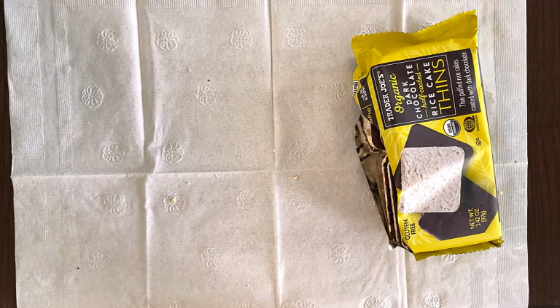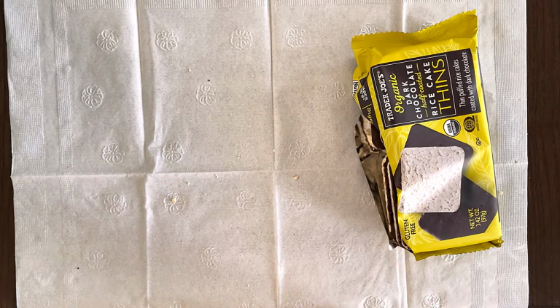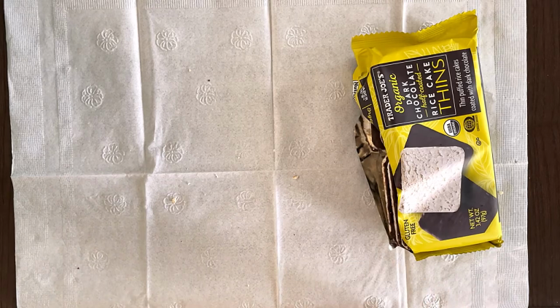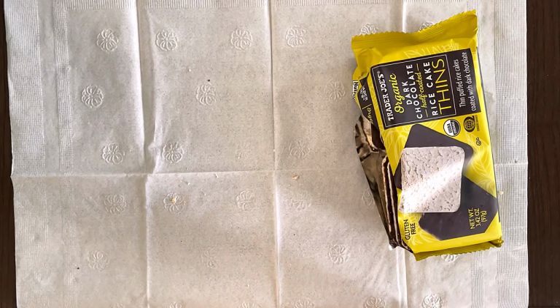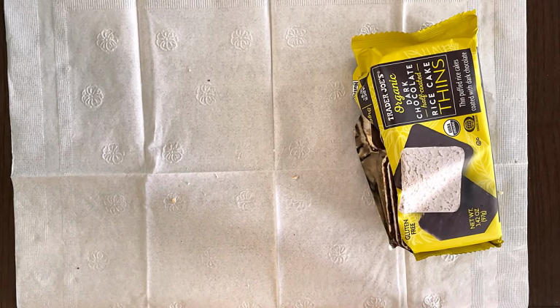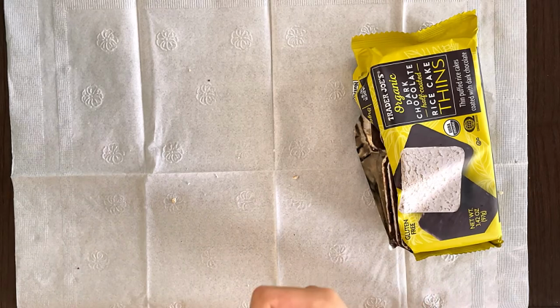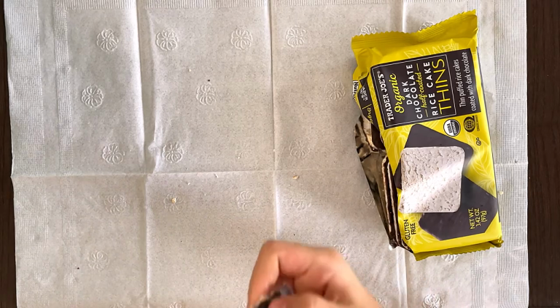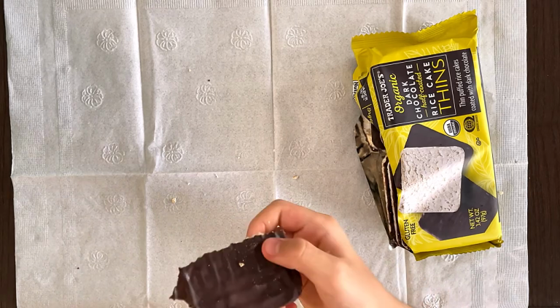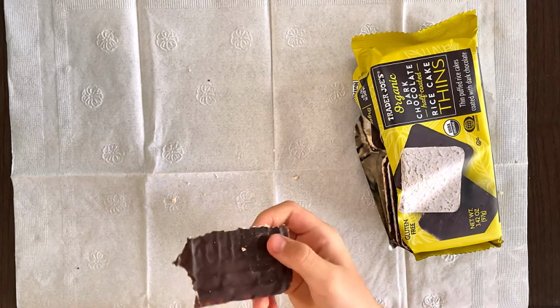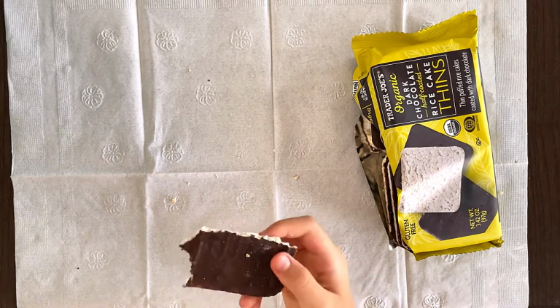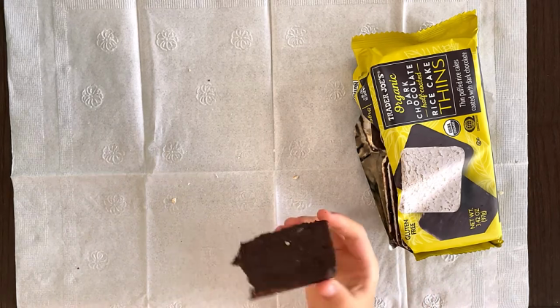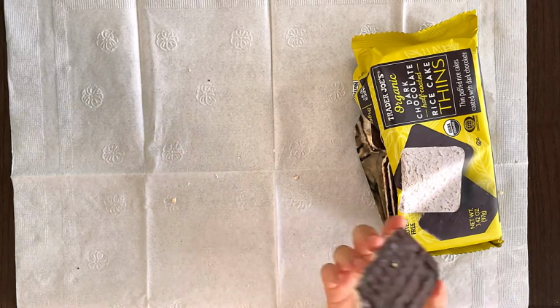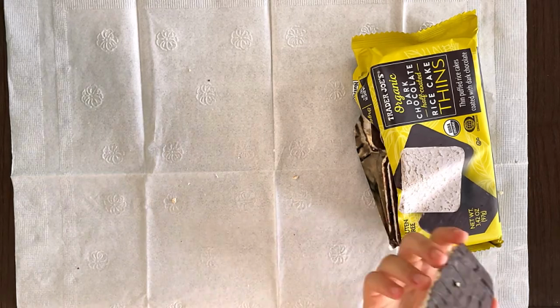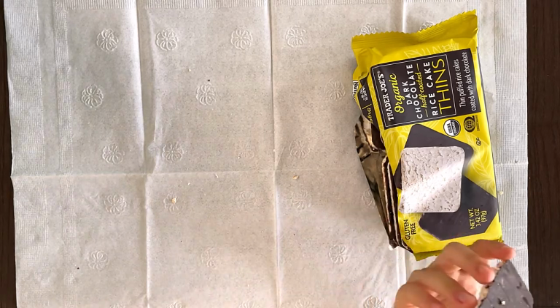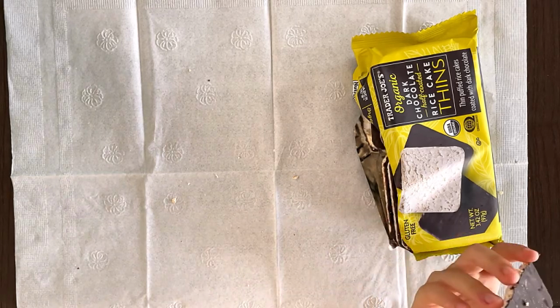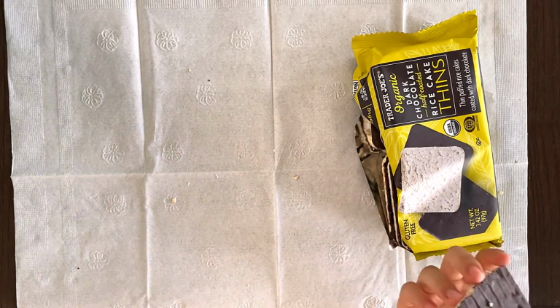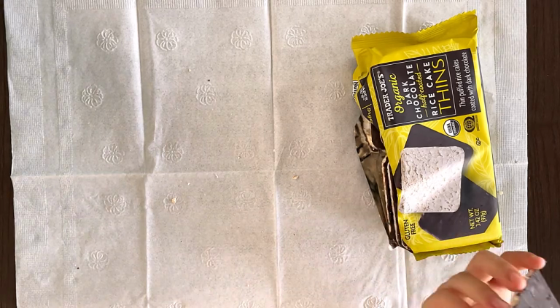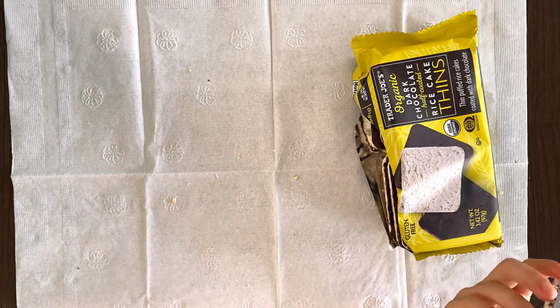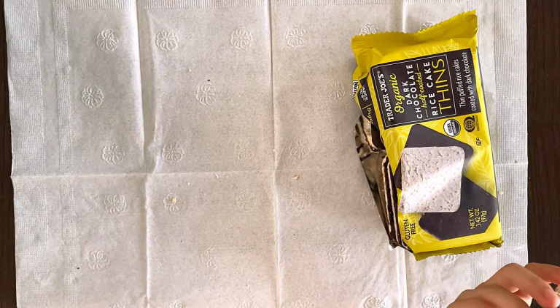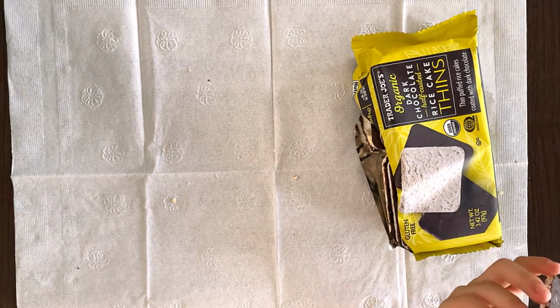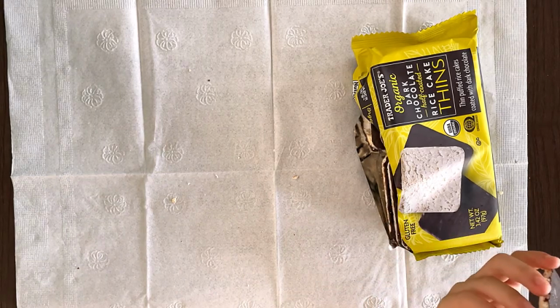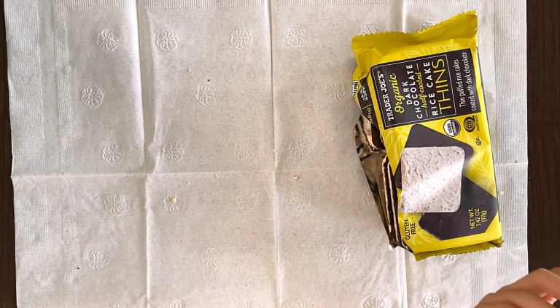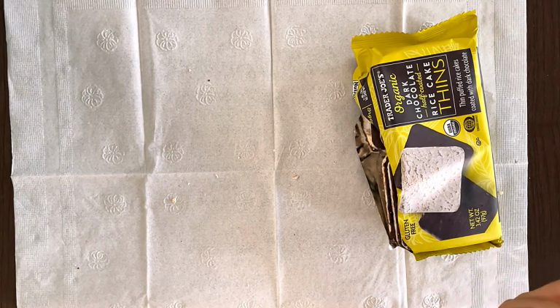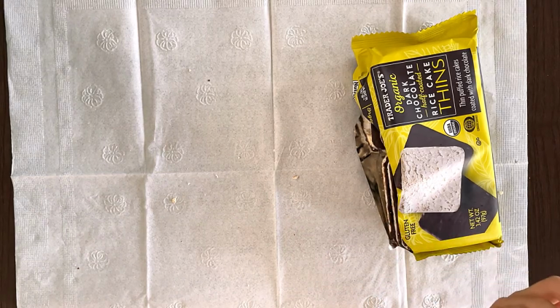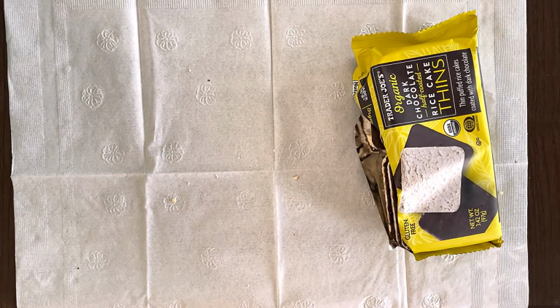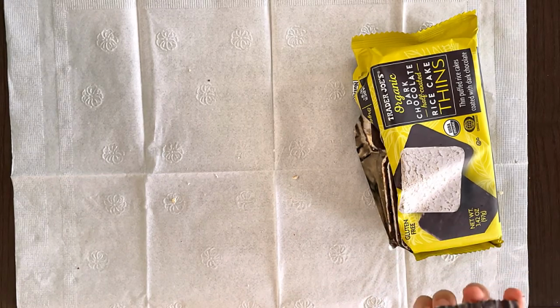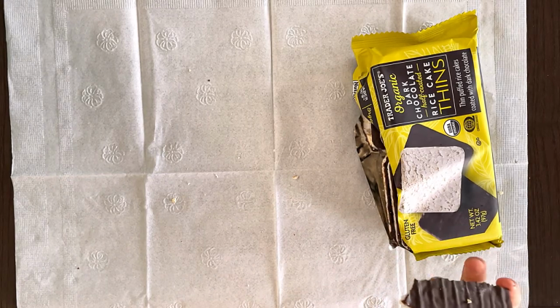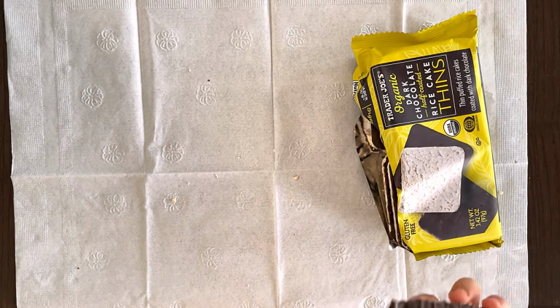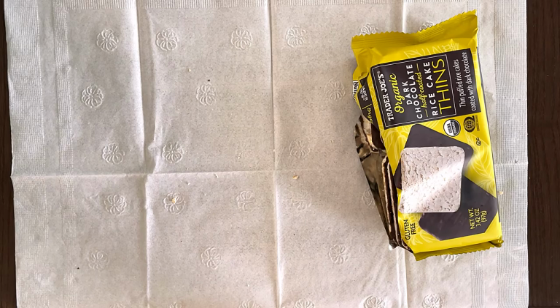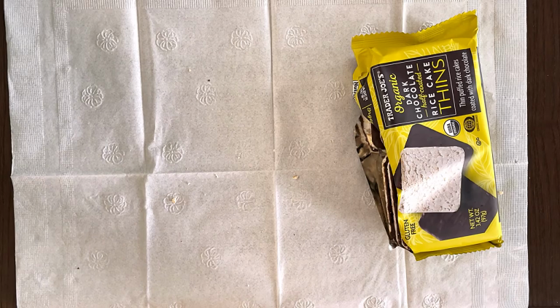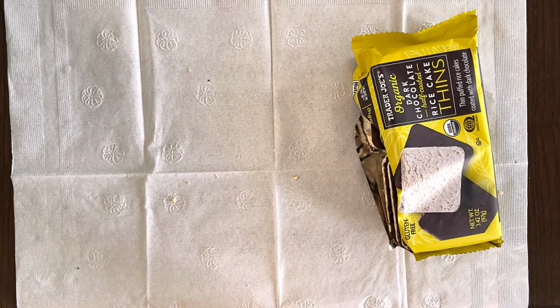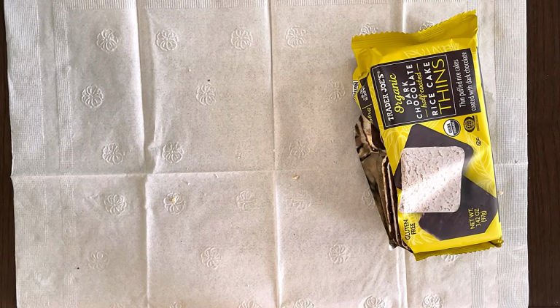I like it! It's kind of bitter because of the dark chocolate, but I like it.